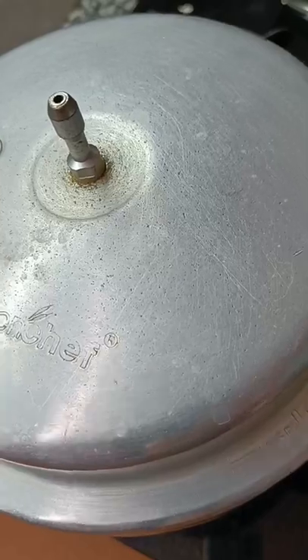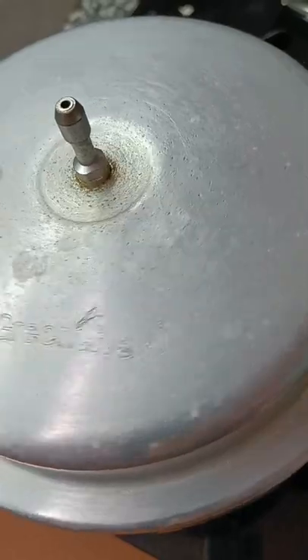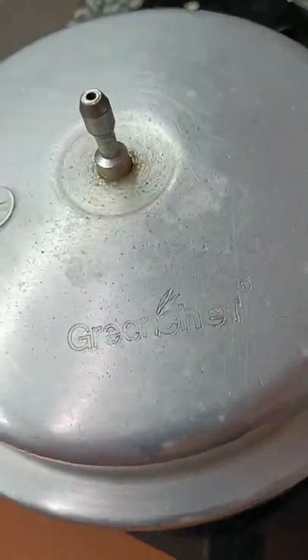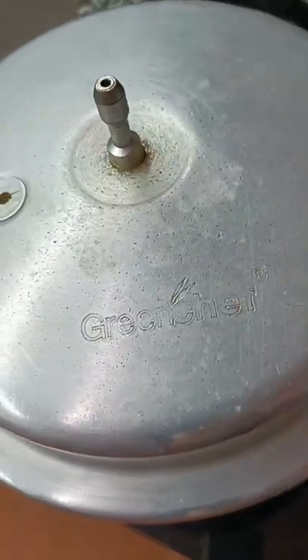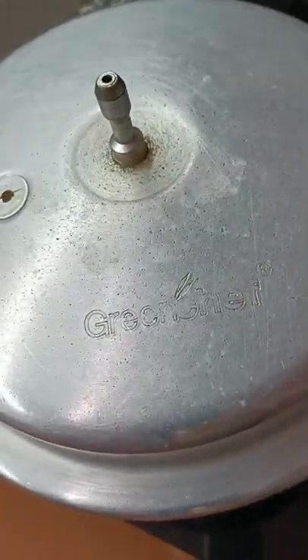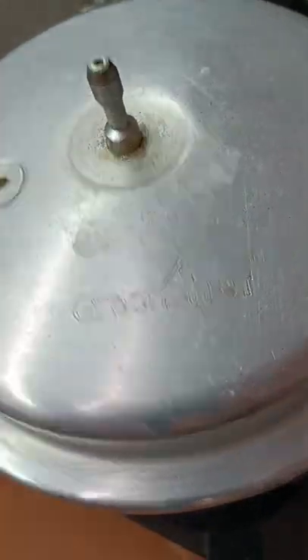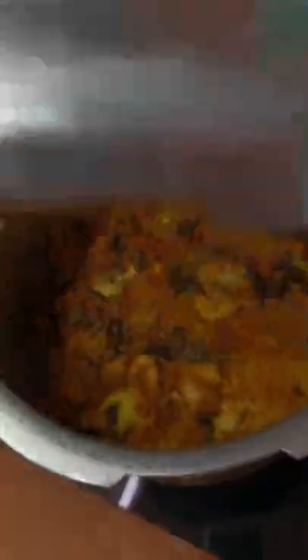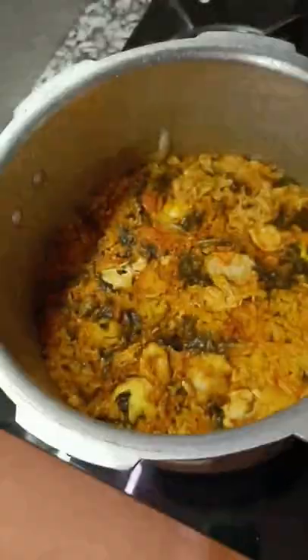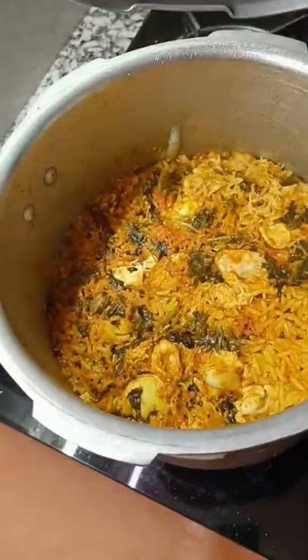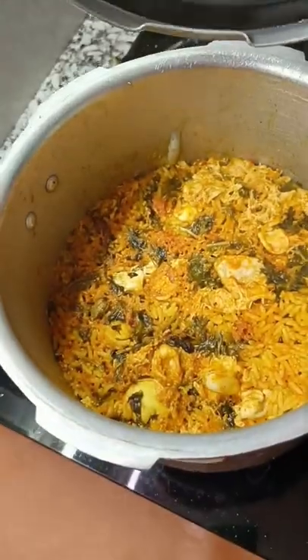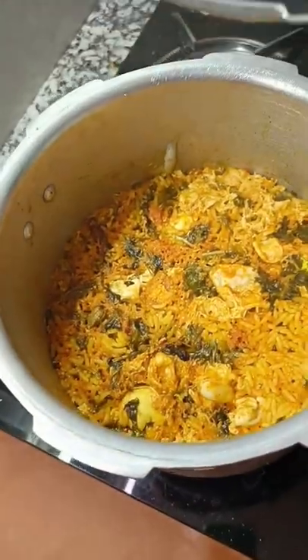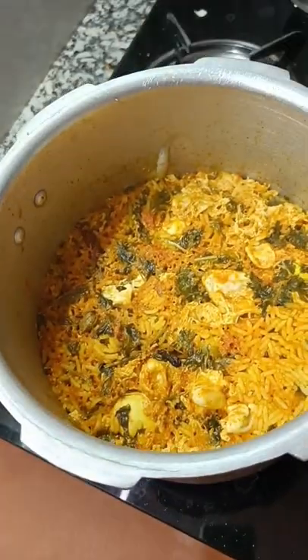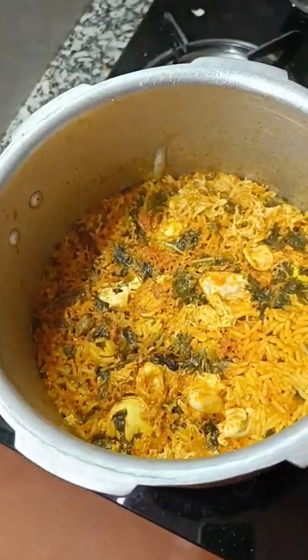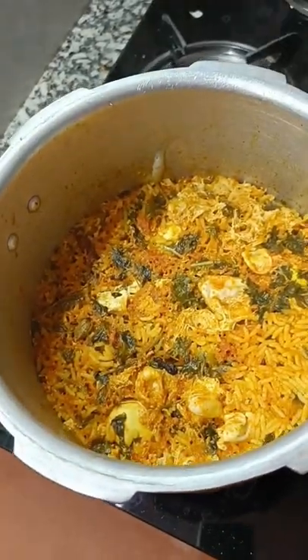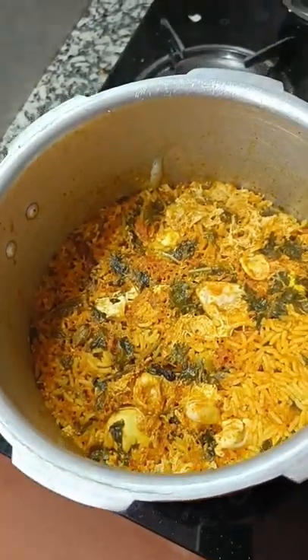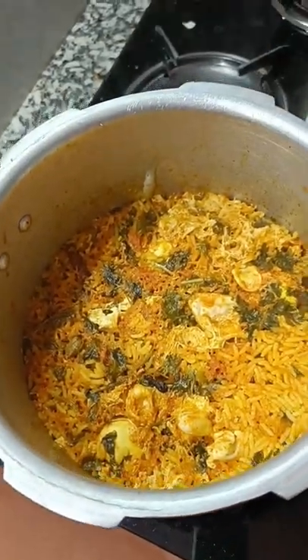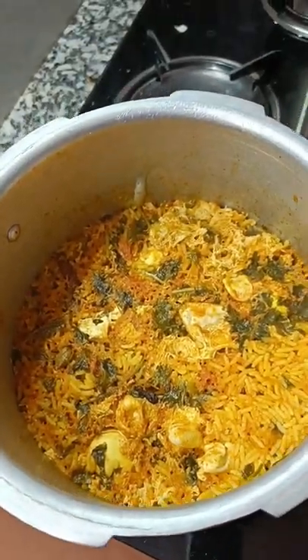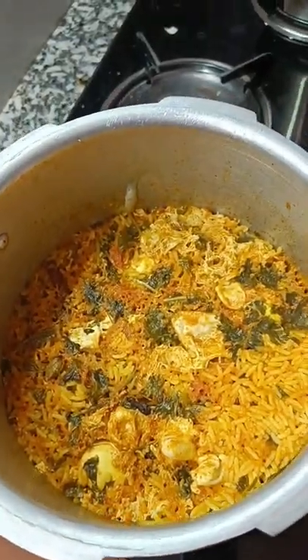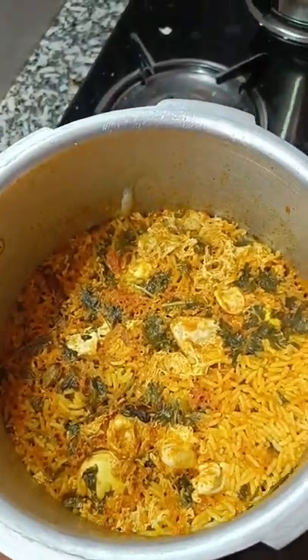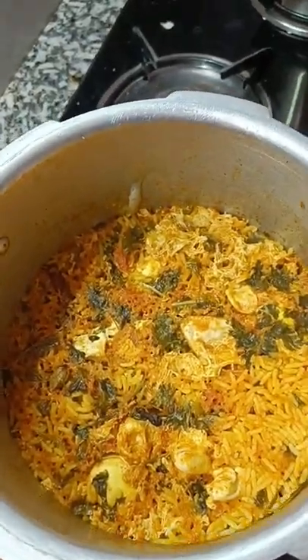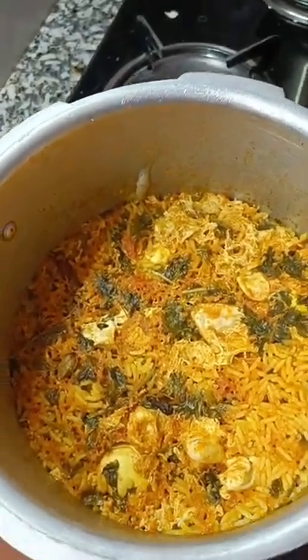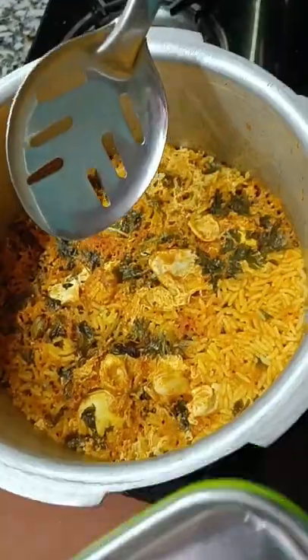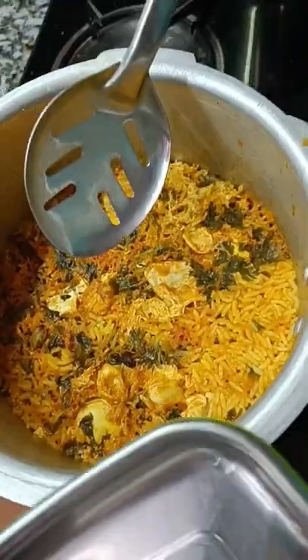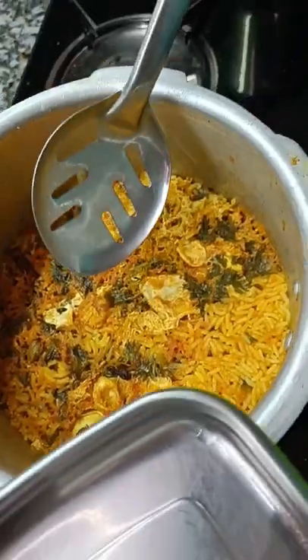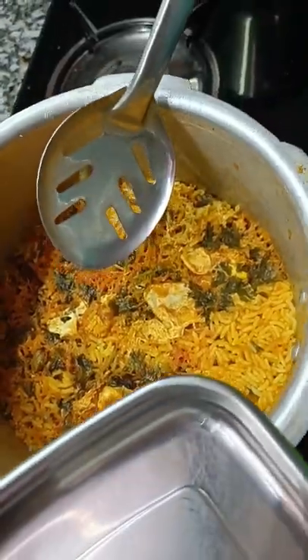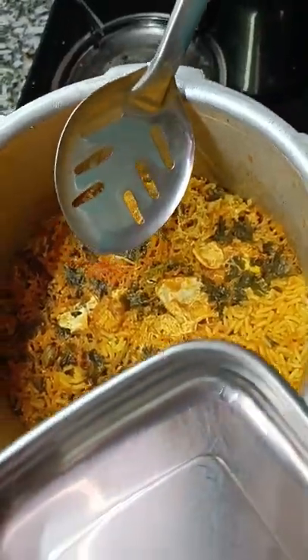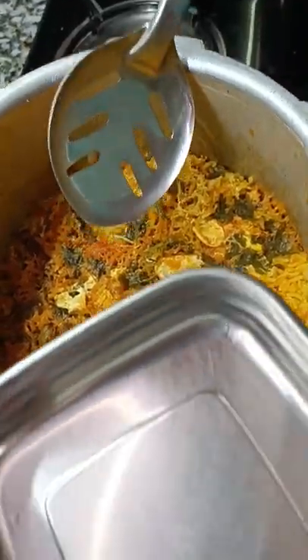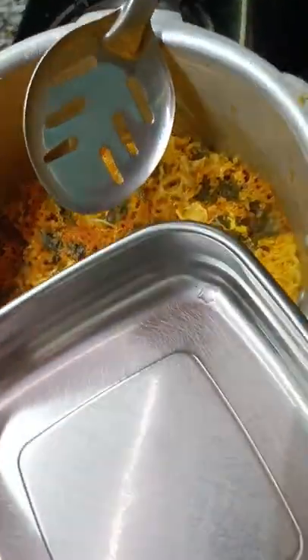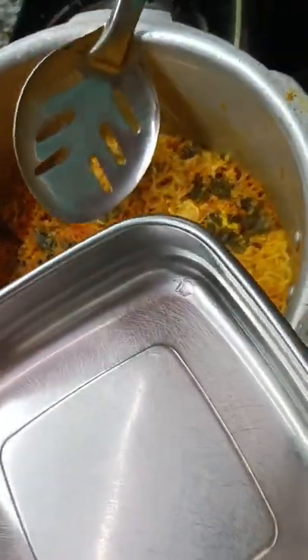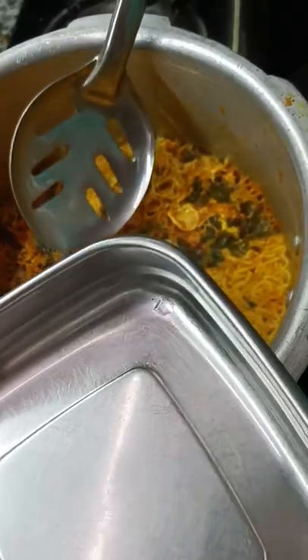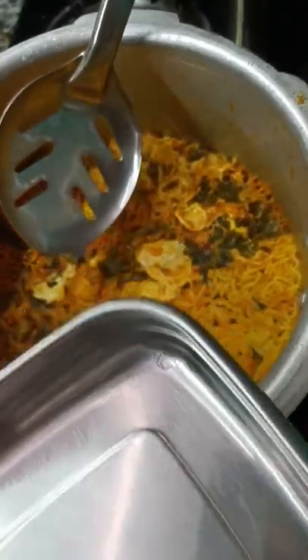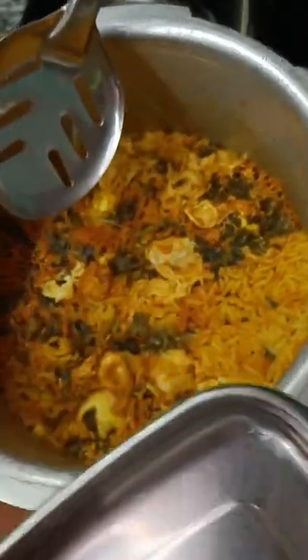Hi Friends! Welcome to Udumalai Kitchen! Today is a lunch box recipe for lunch.